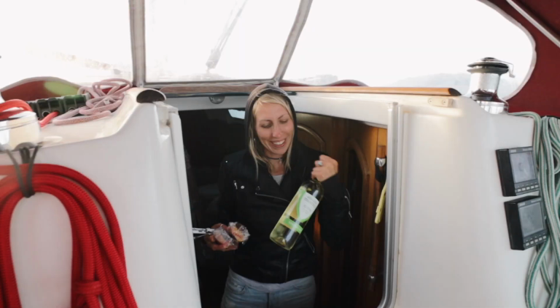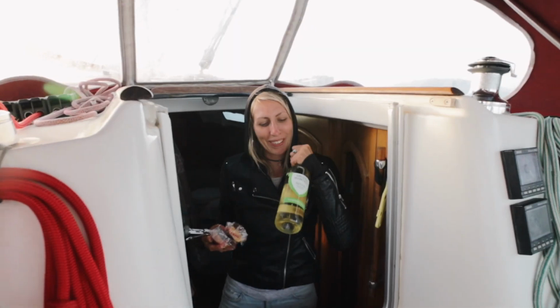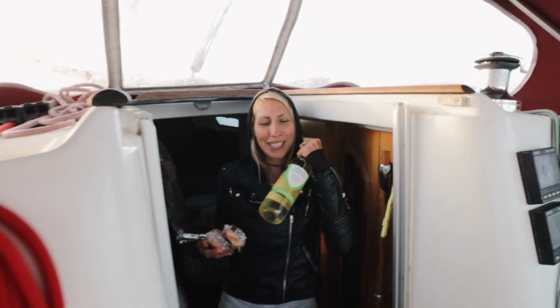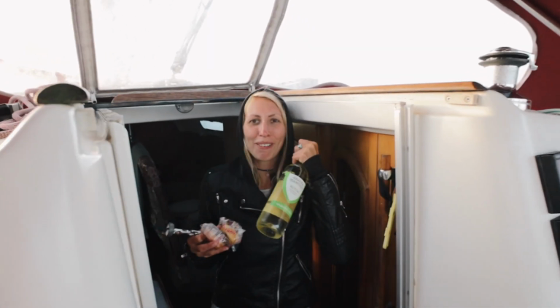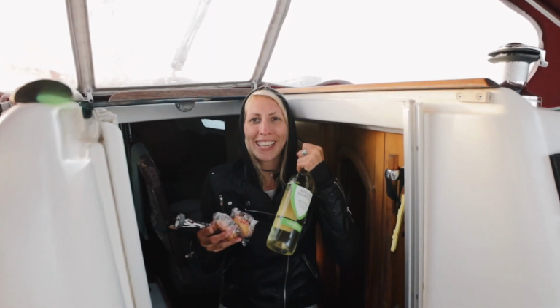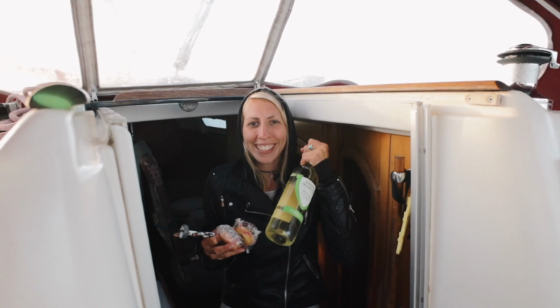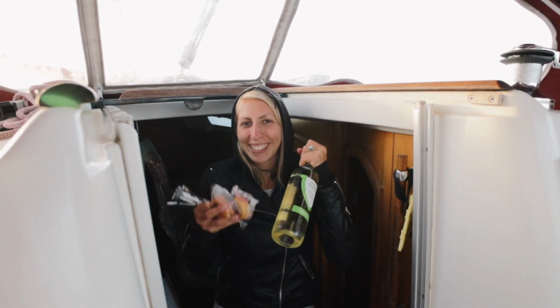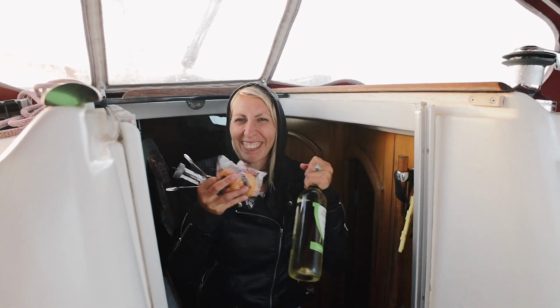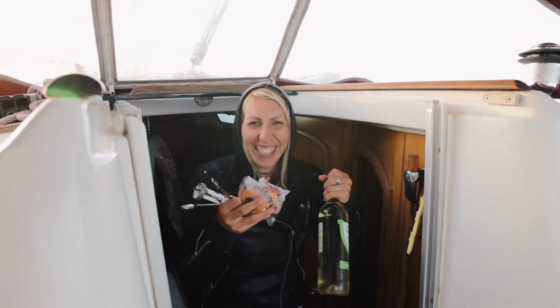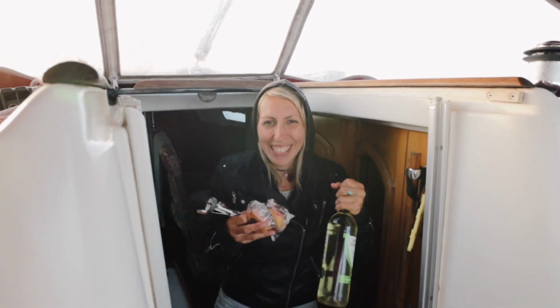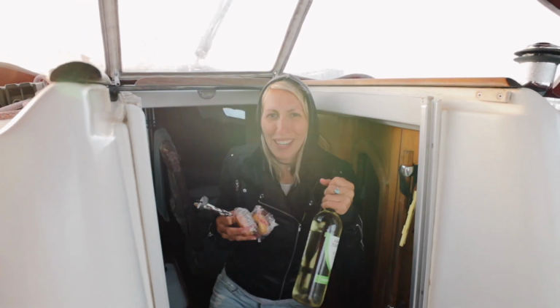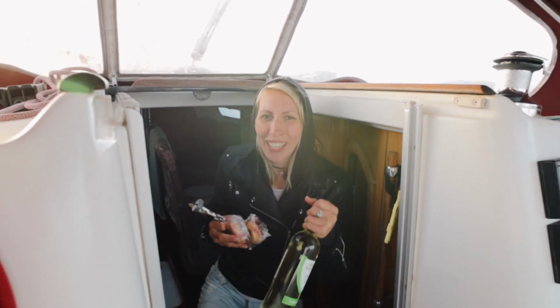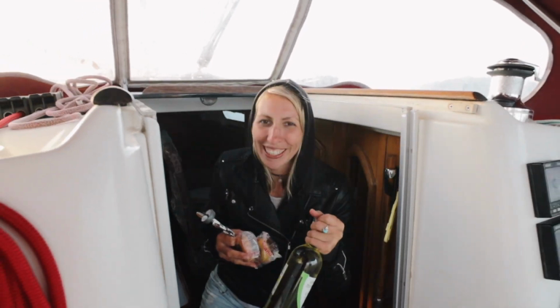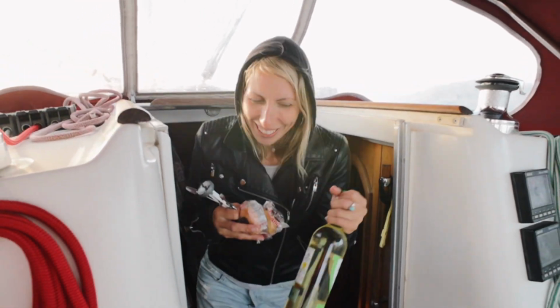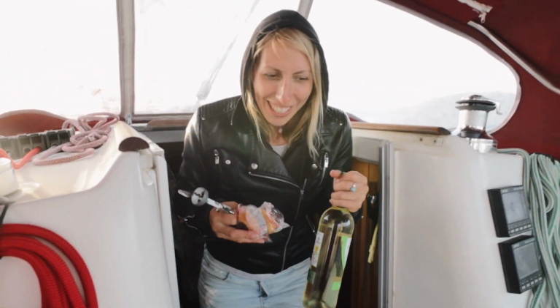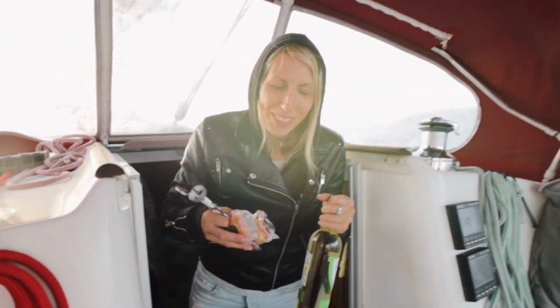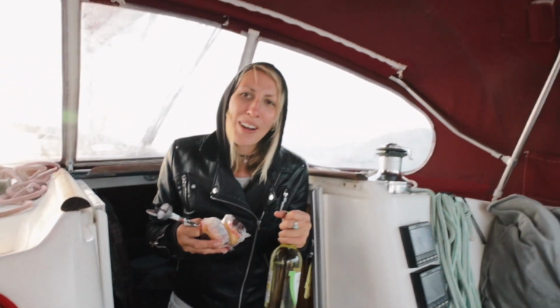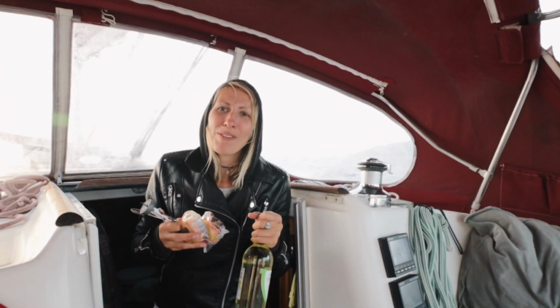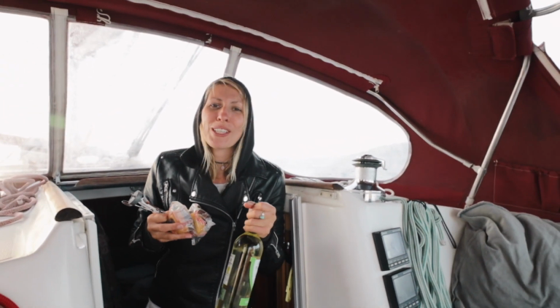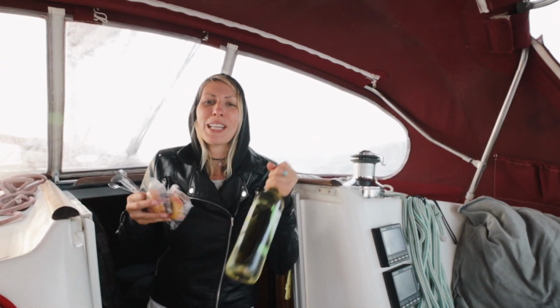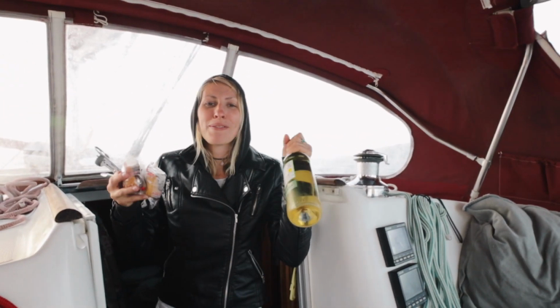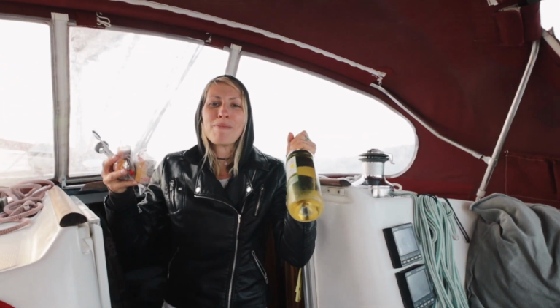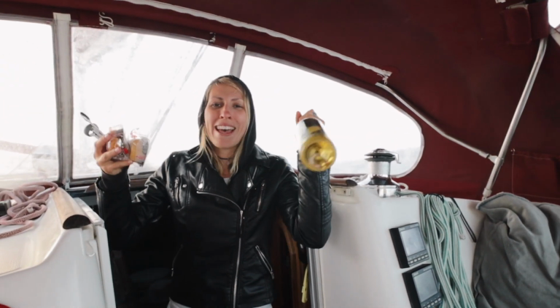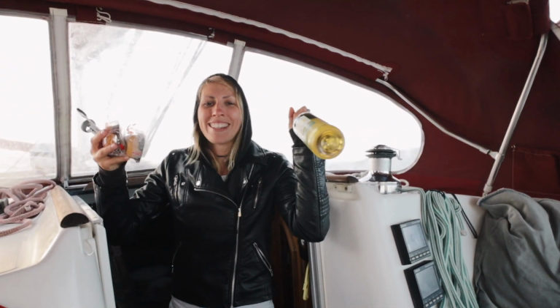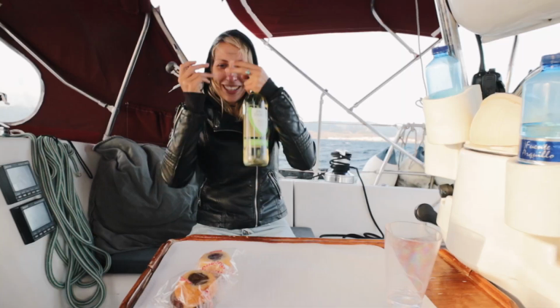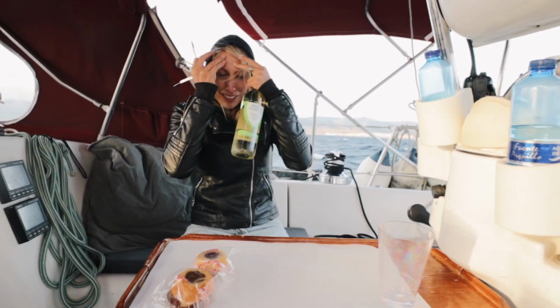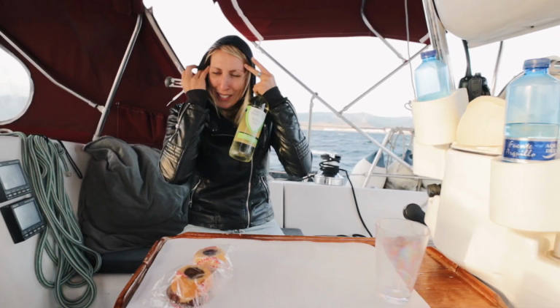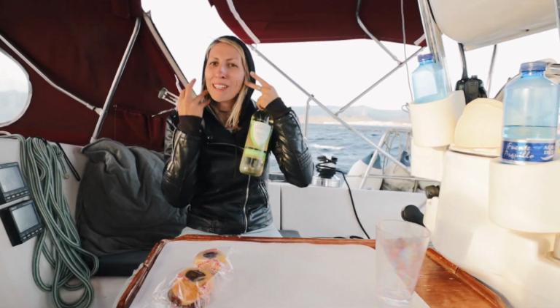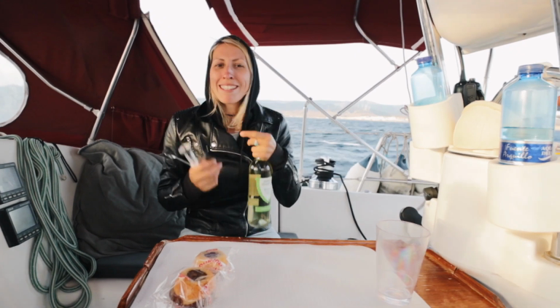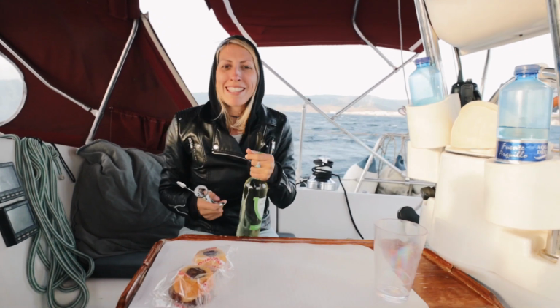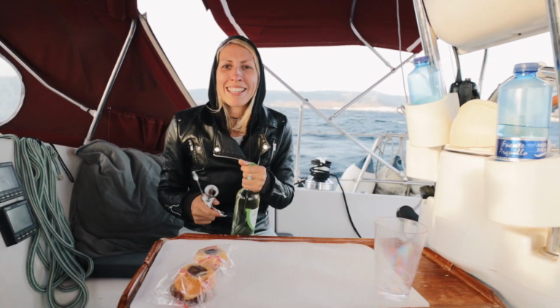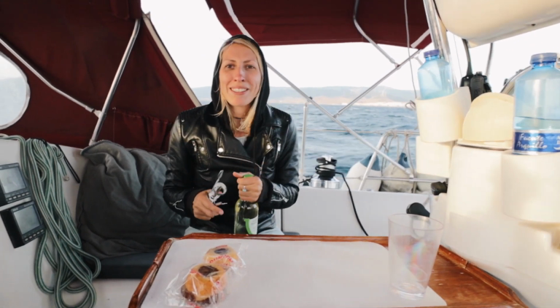We got some wine and some cakes to celebrate. We now officially left the Med and we're going to do Atlantic sailing now.